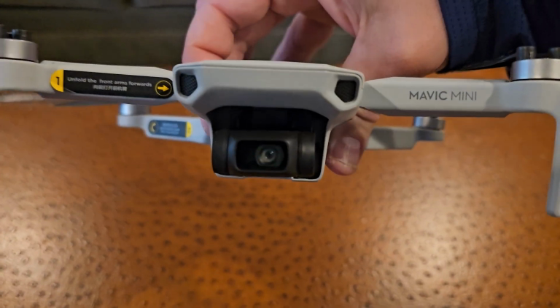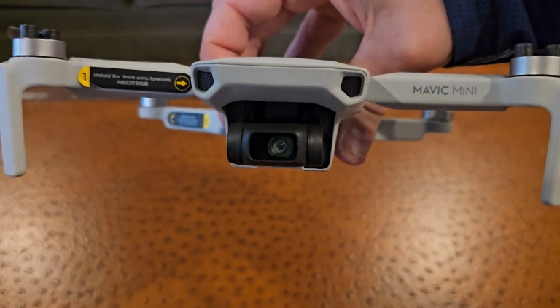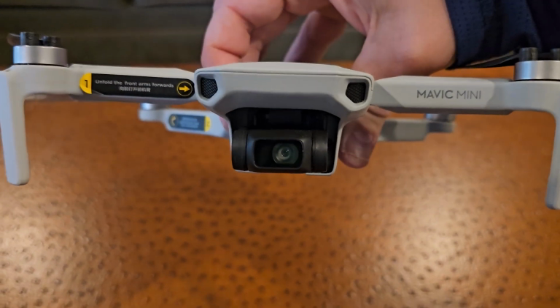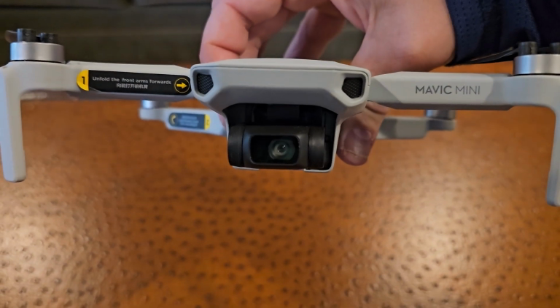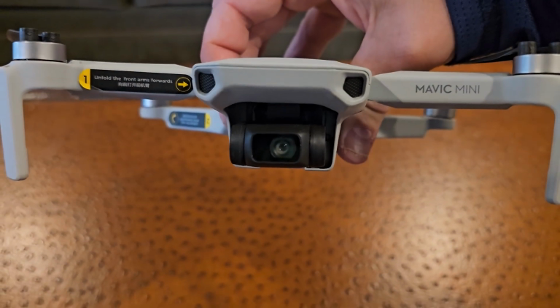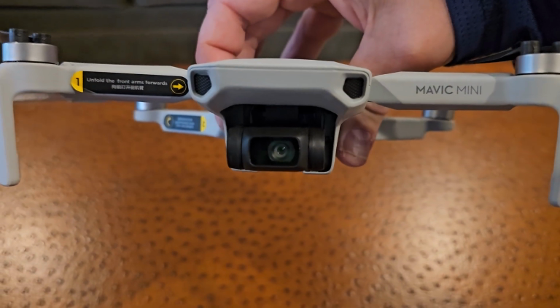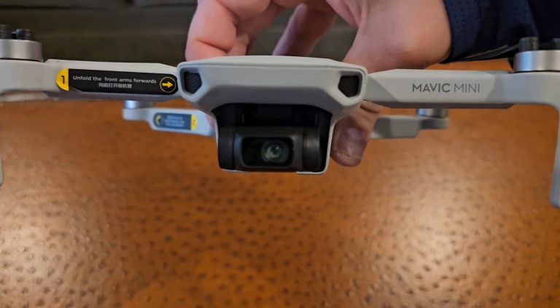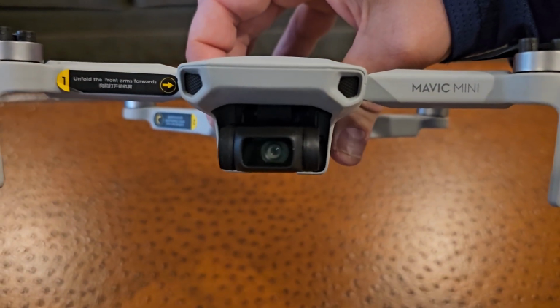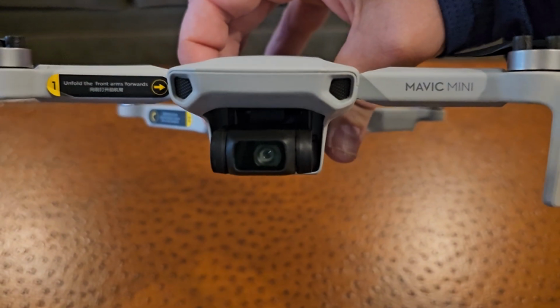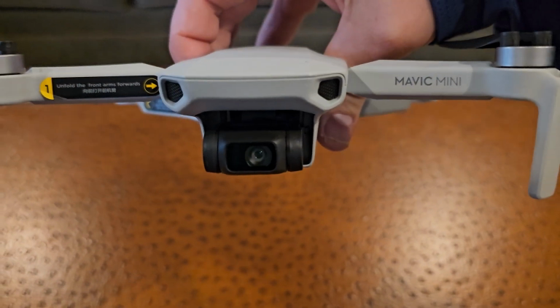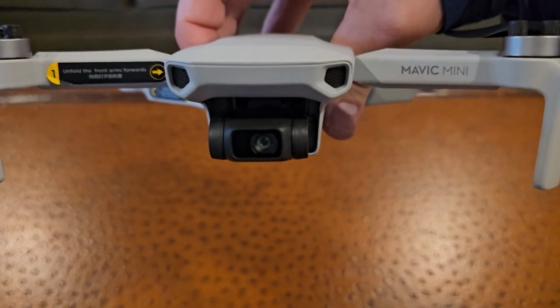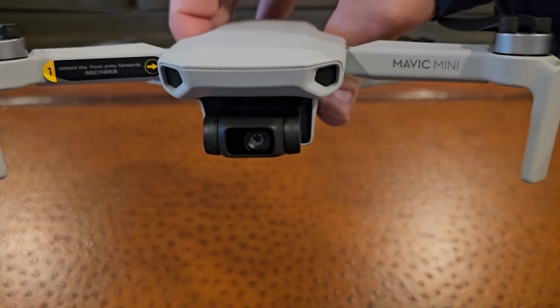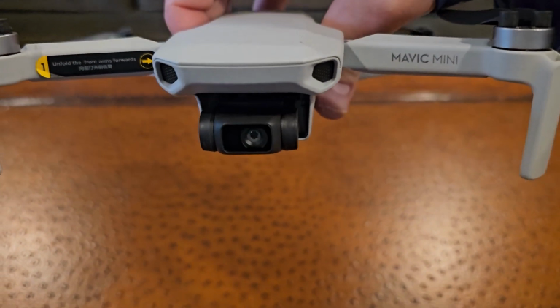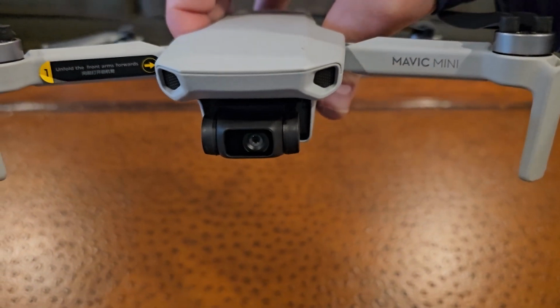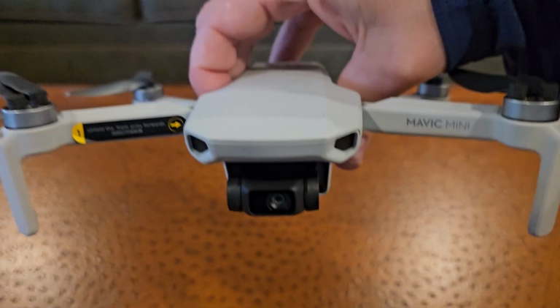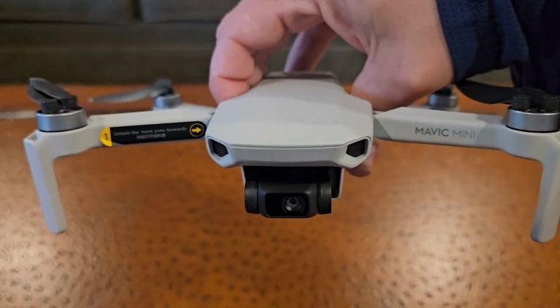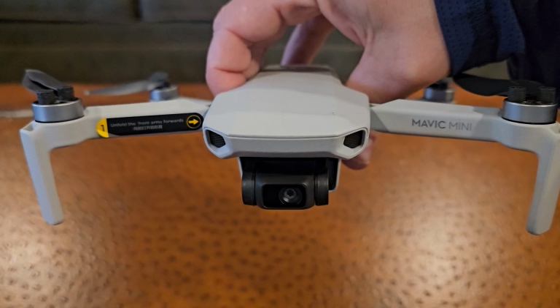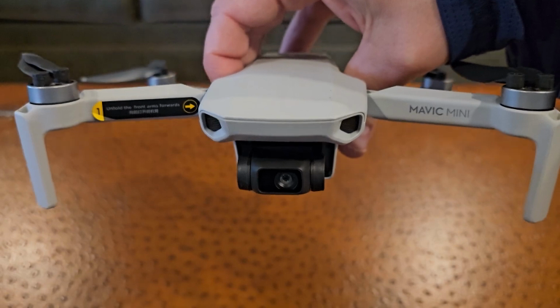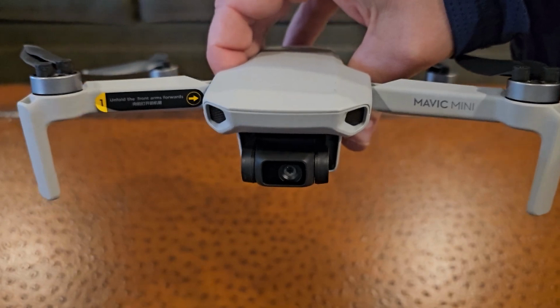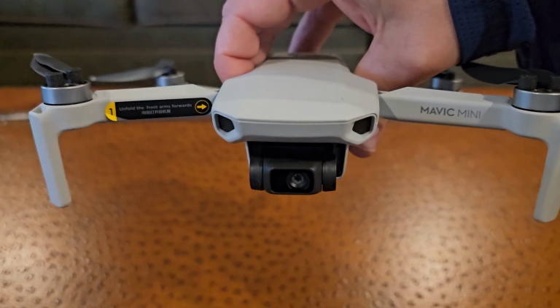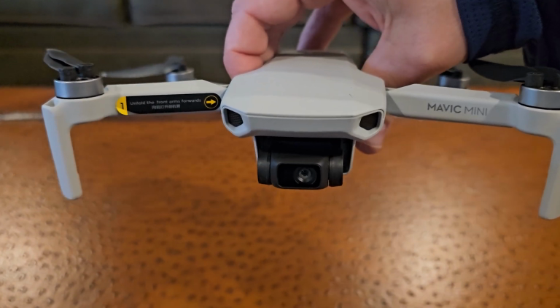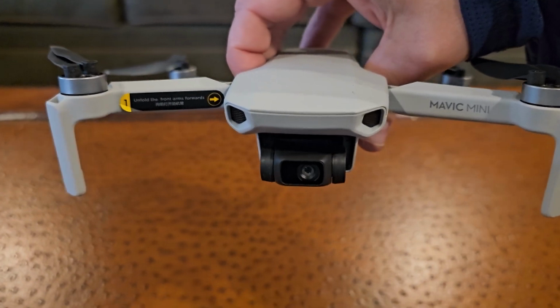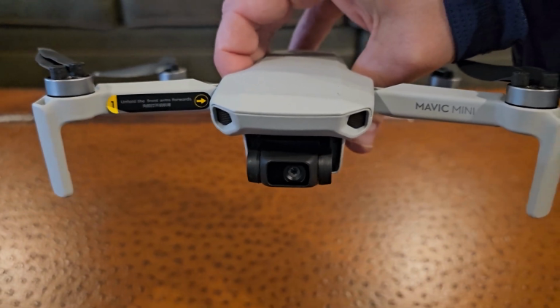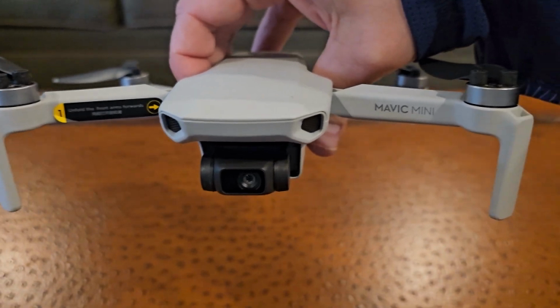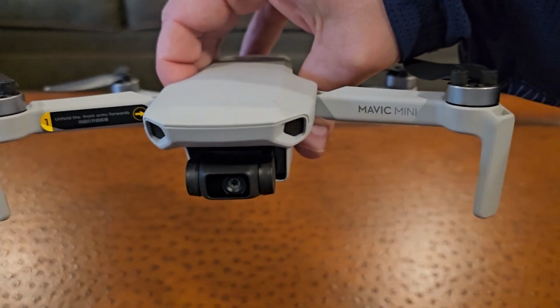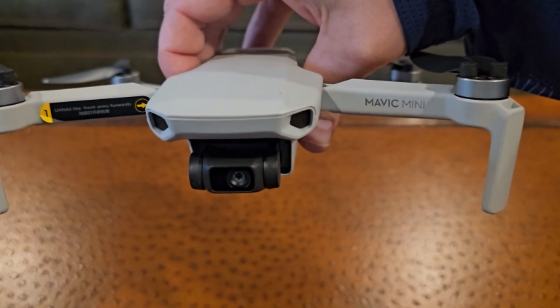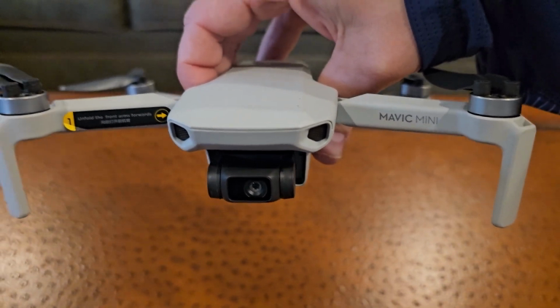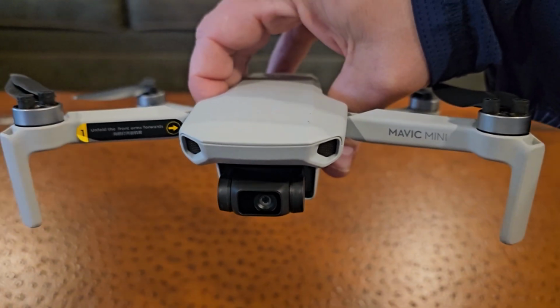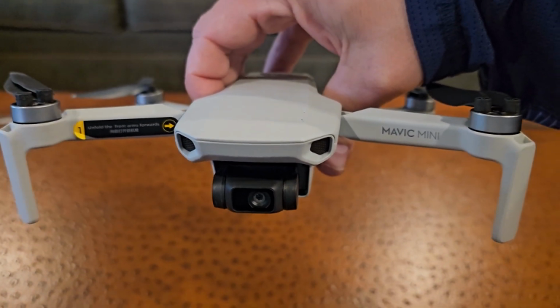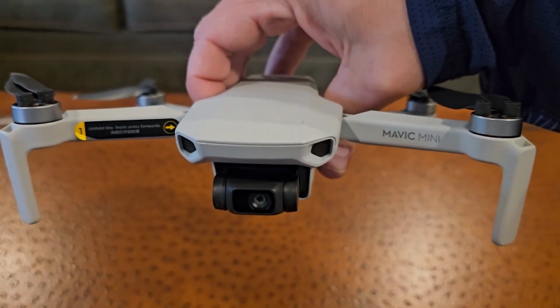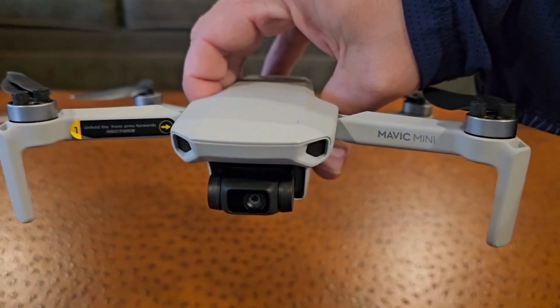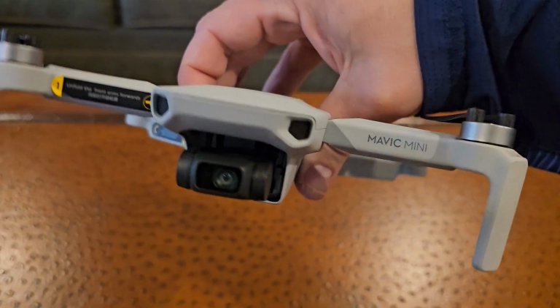On the front here it has a camera with a gimbal. The gimbal helps keep the video stable even if the drone is moving around a lot.